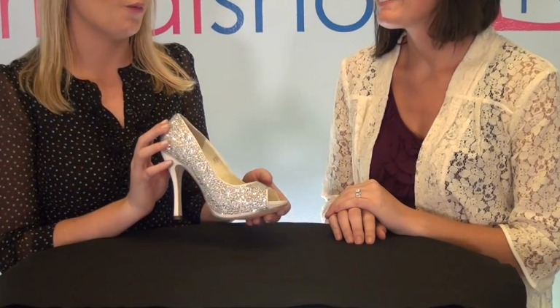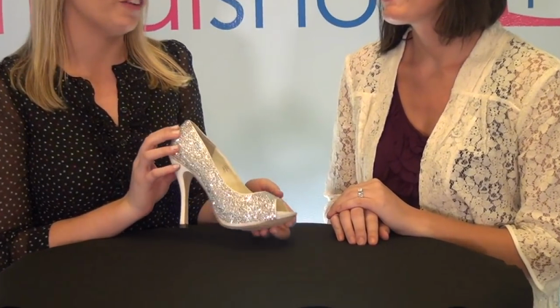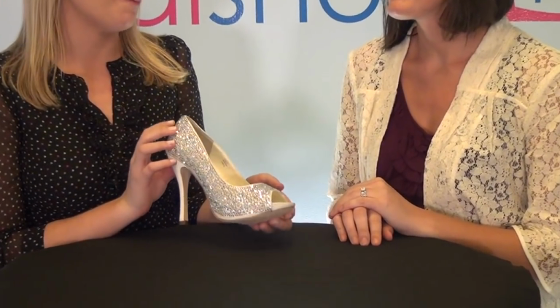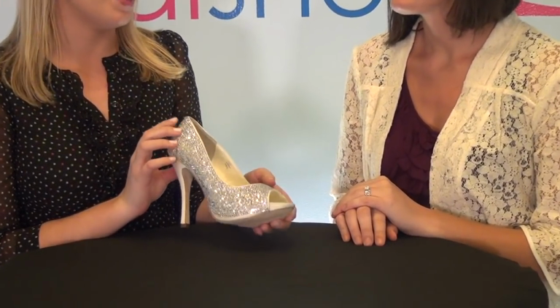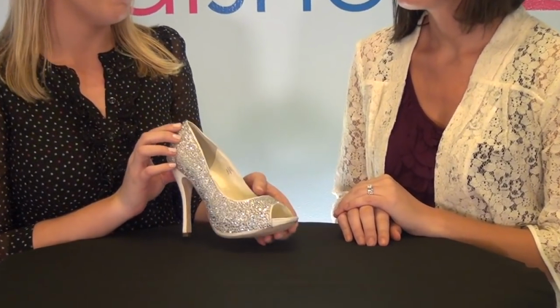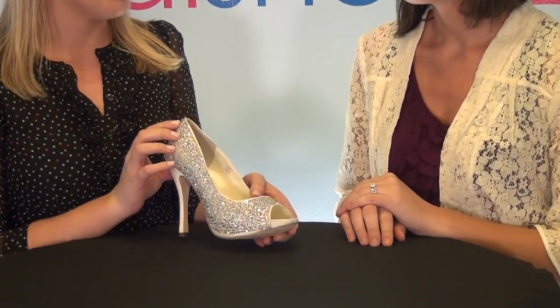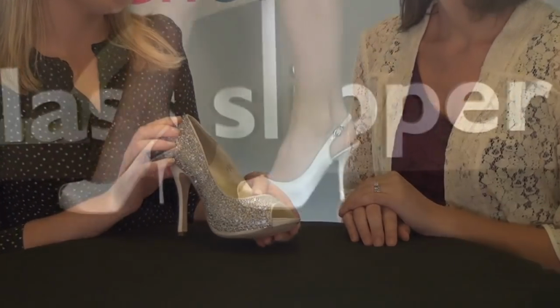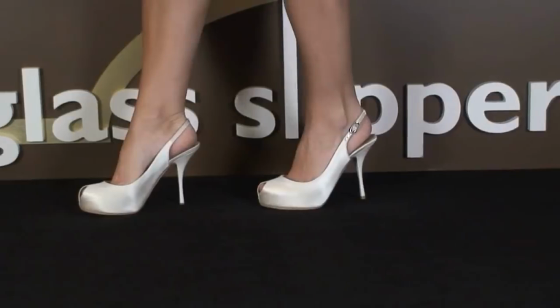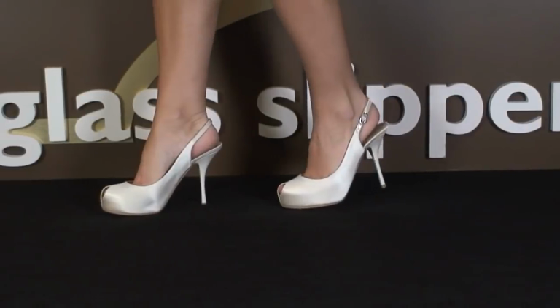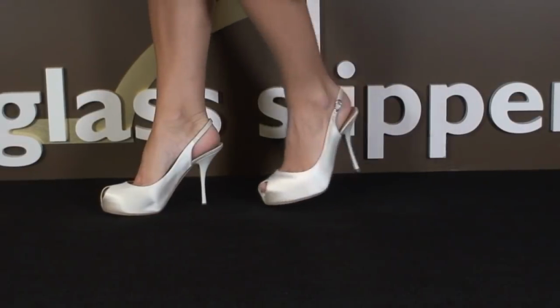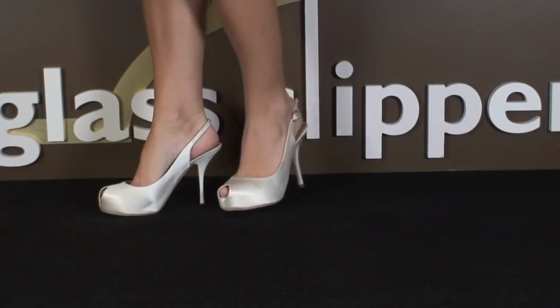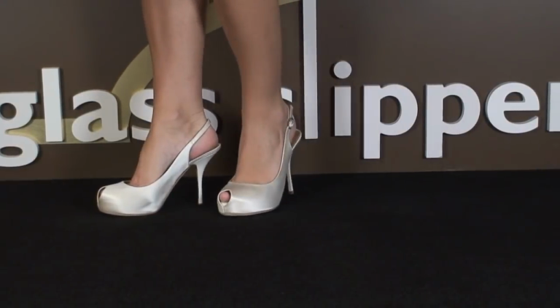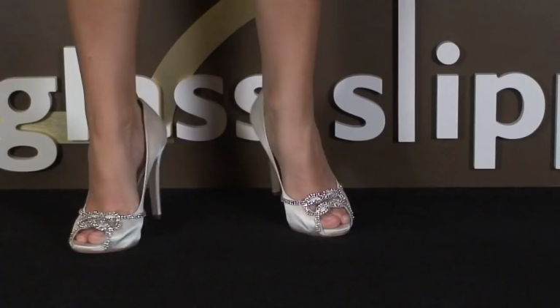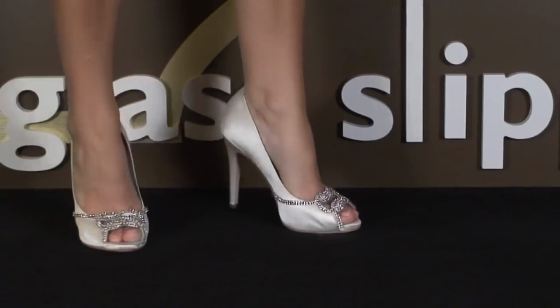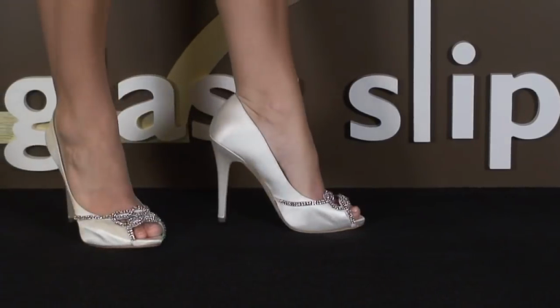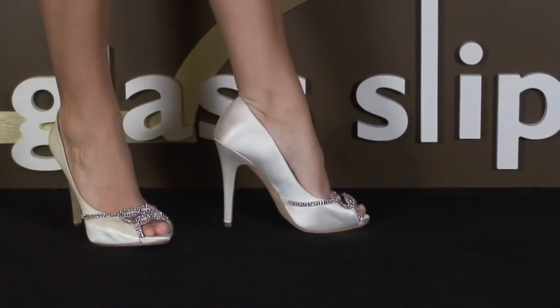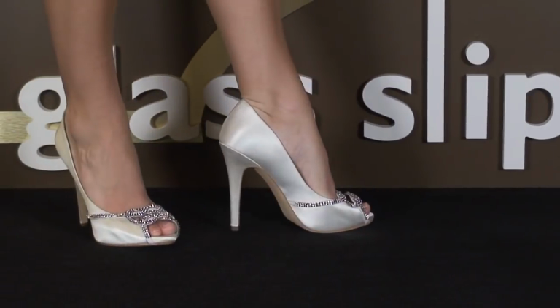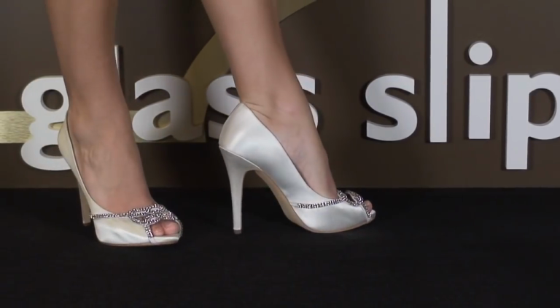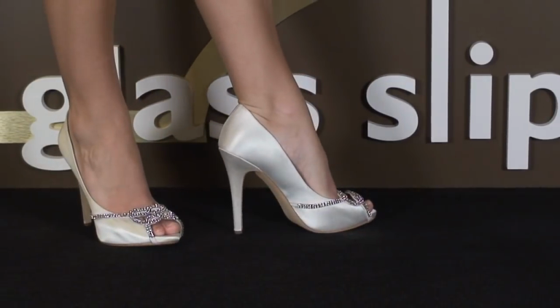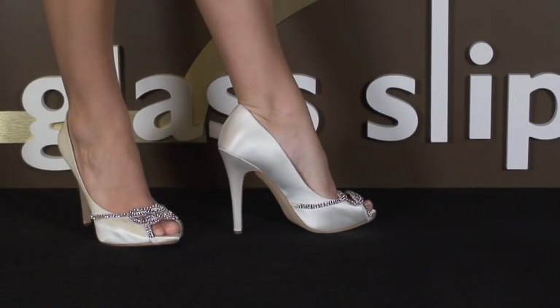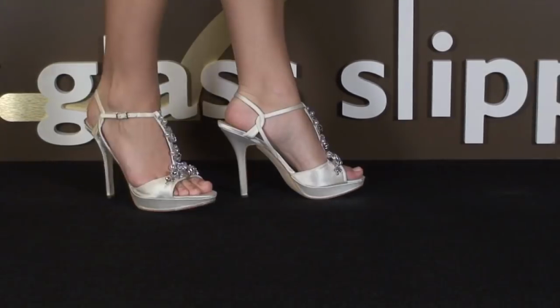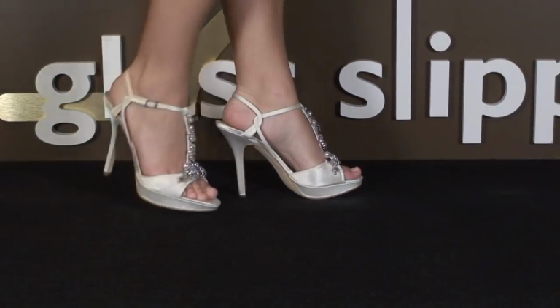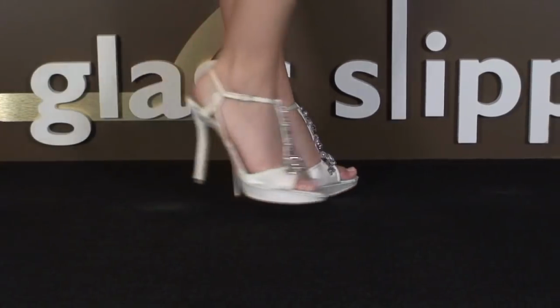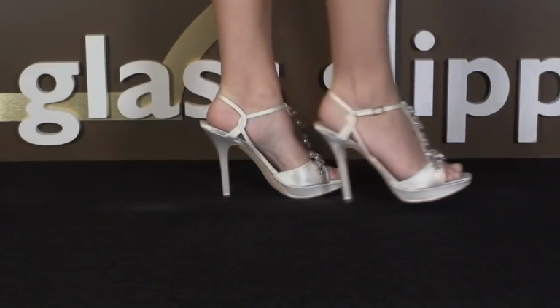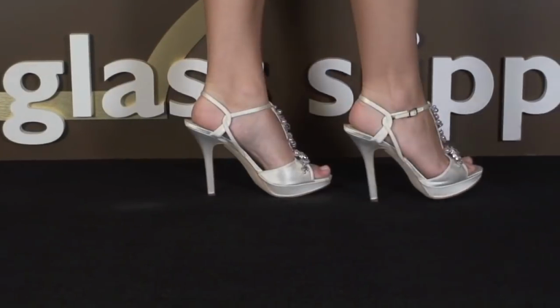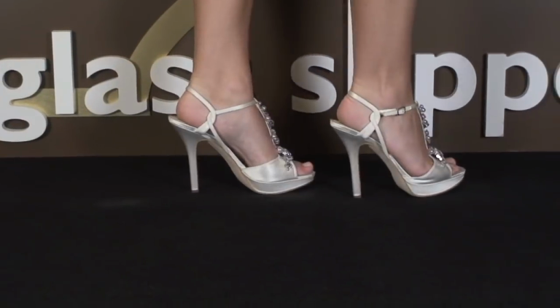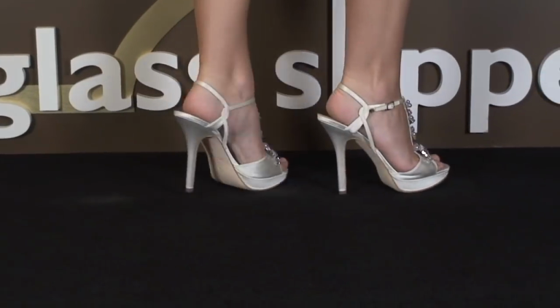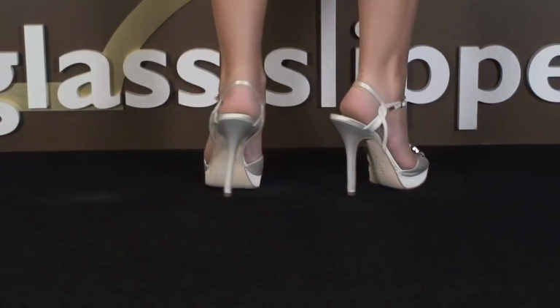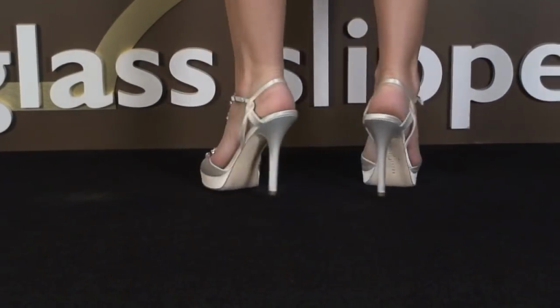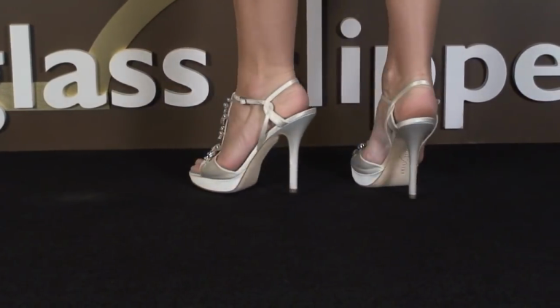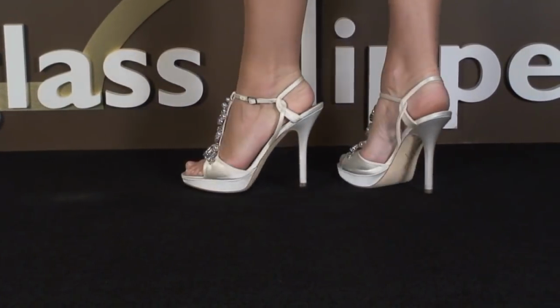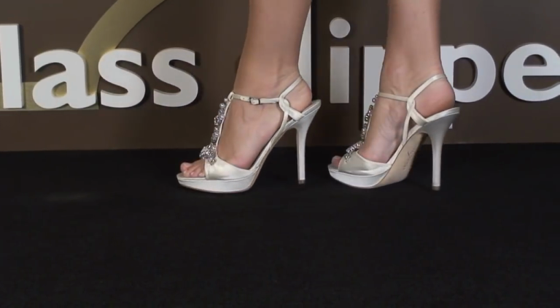We hope these reviews answer your questions, address your concerns, and help you decide on a pair of wedding shoes.